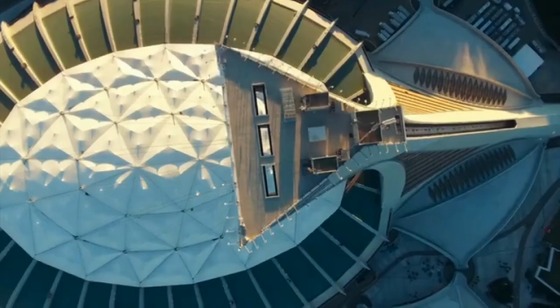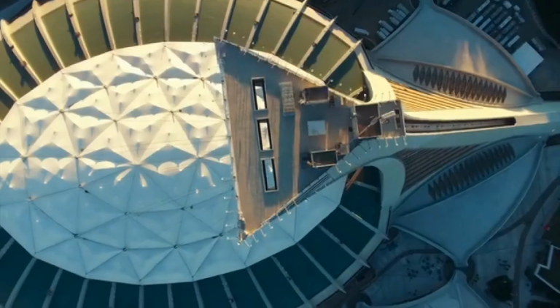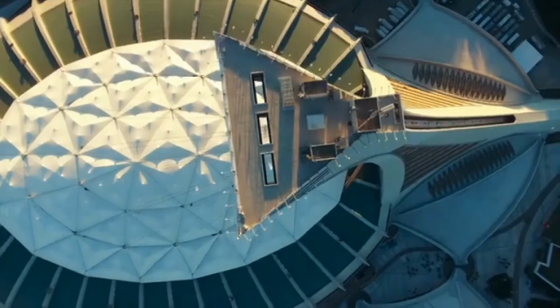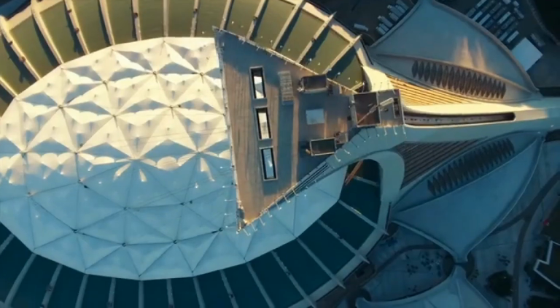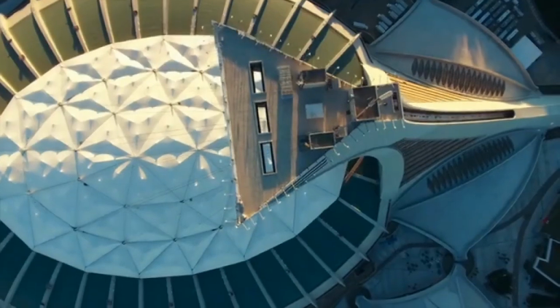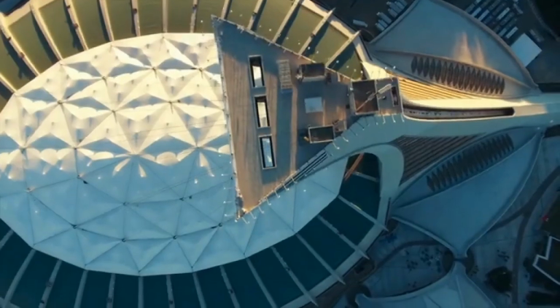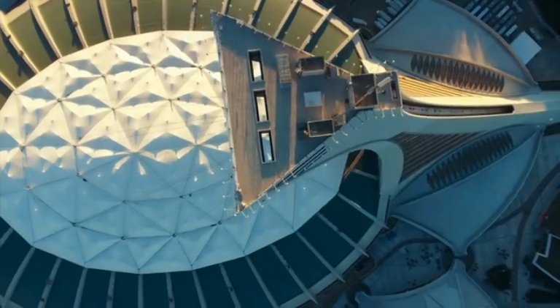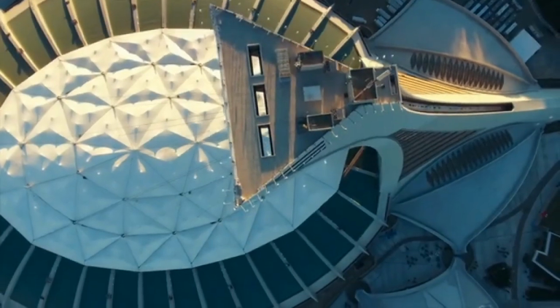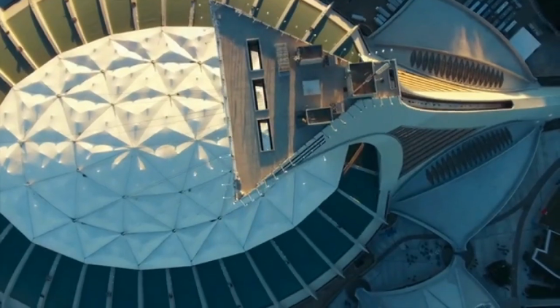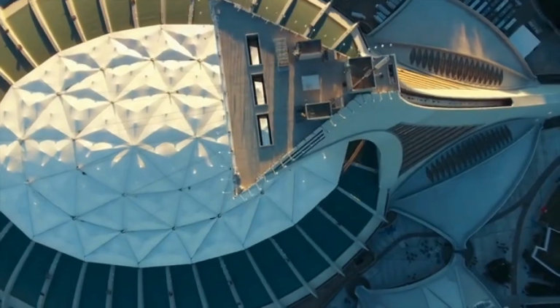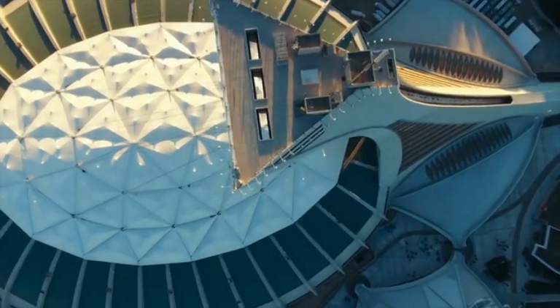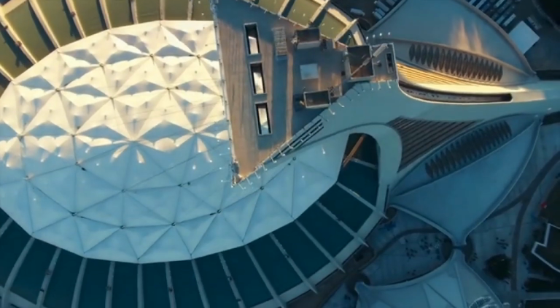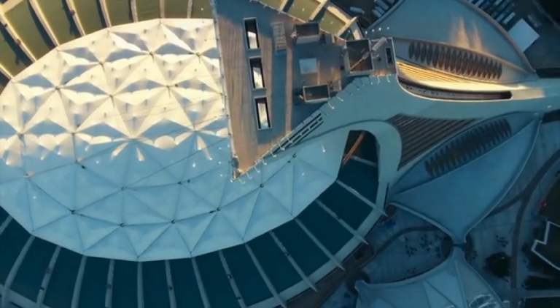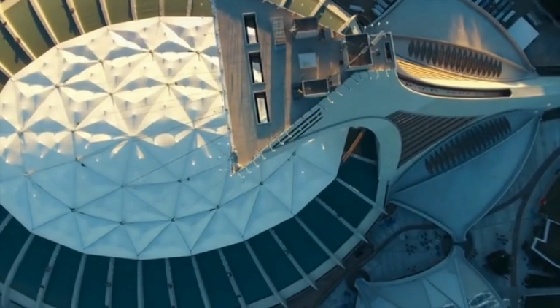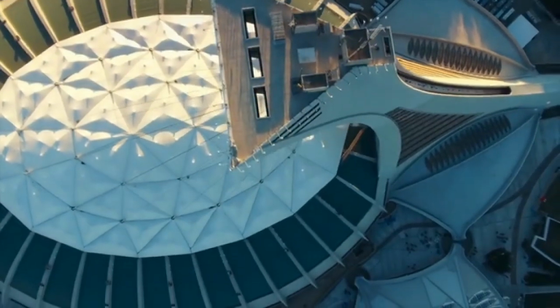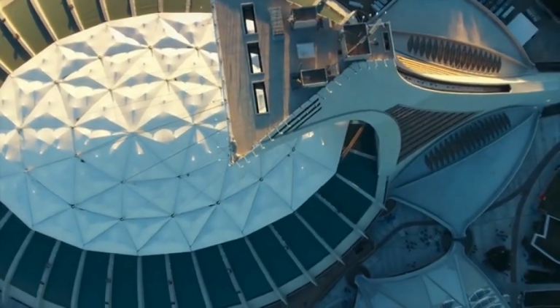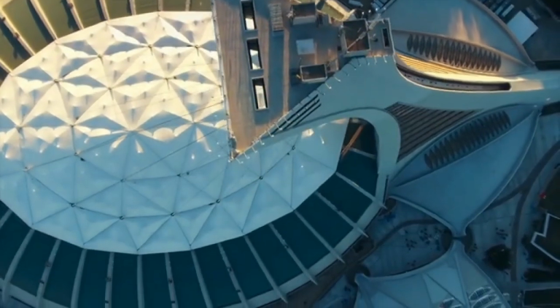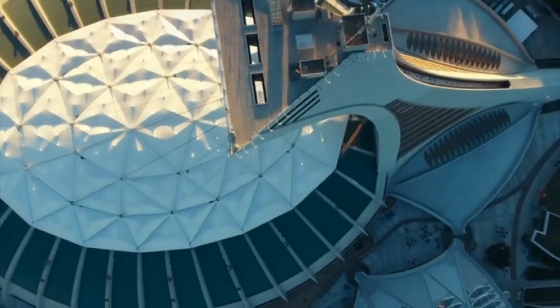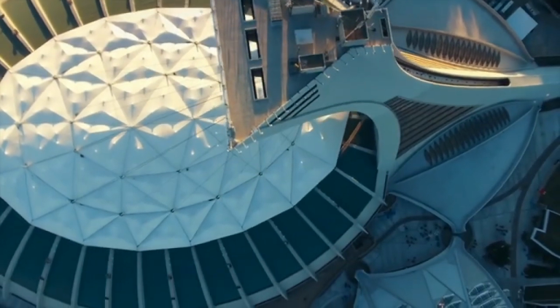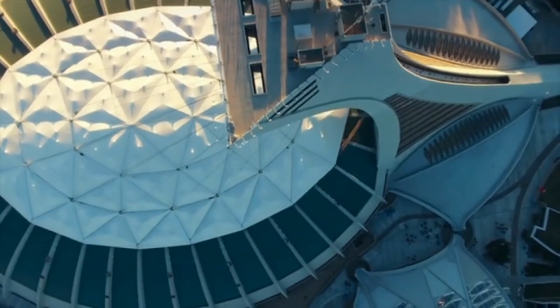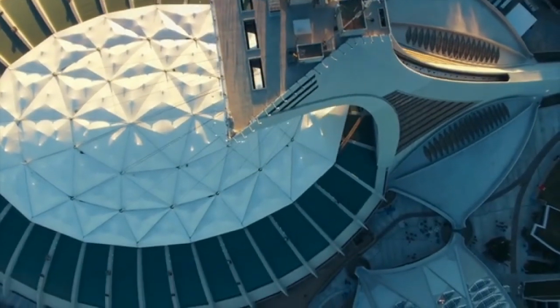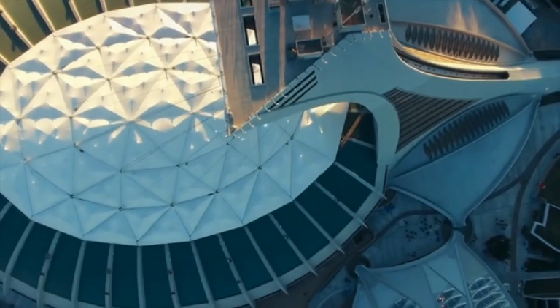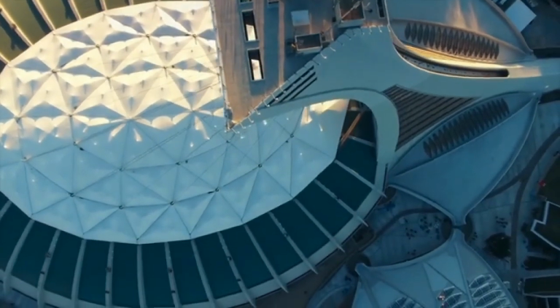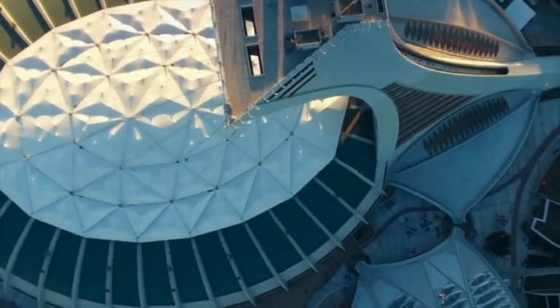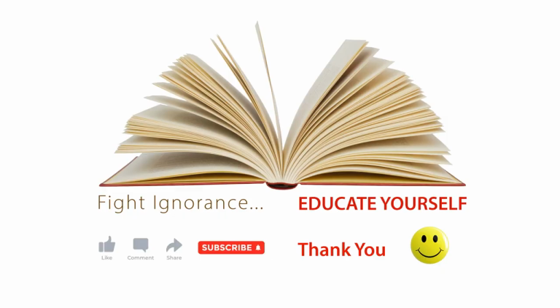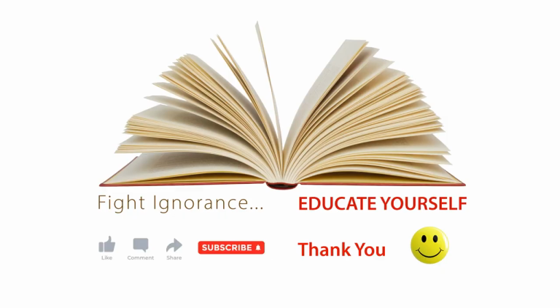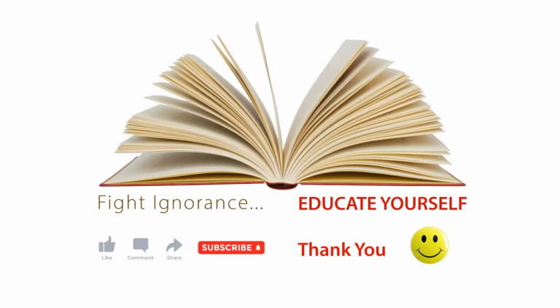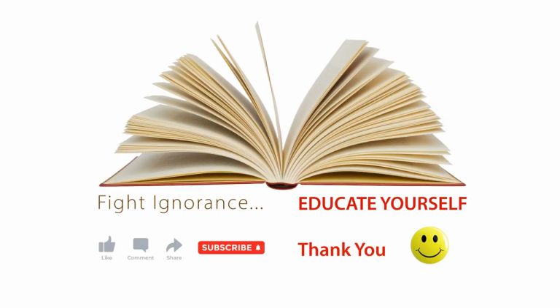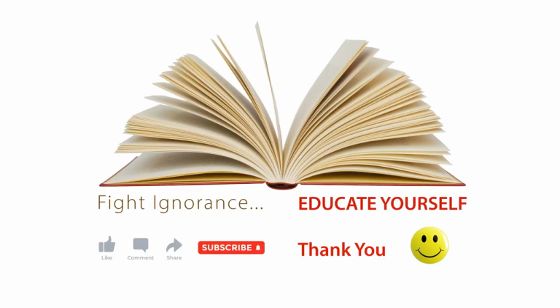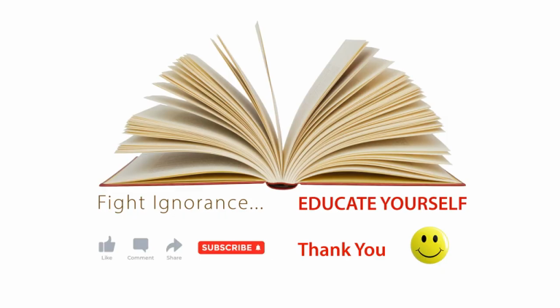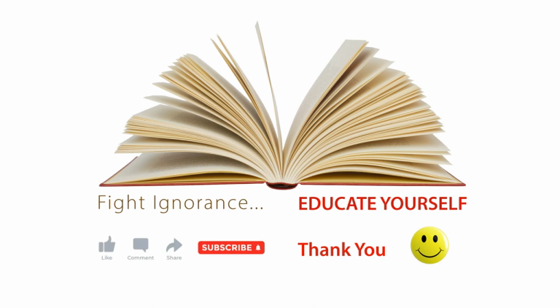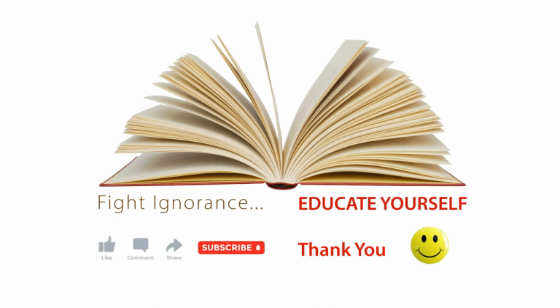So, are you ready to explore the world with Google Maps? Thanks for watching.